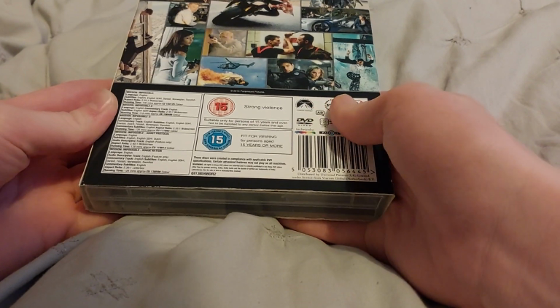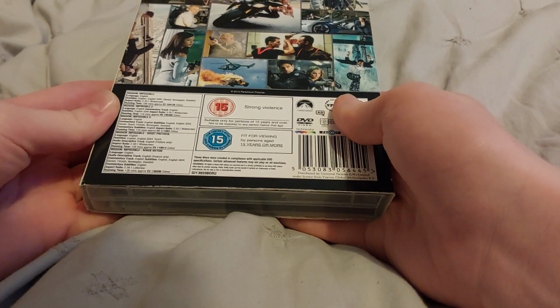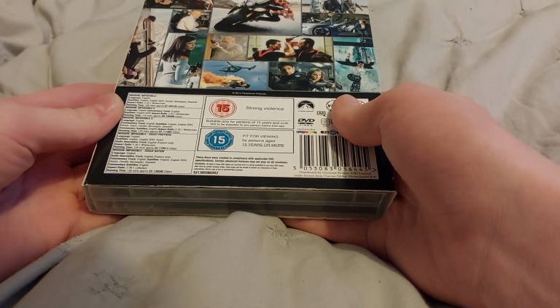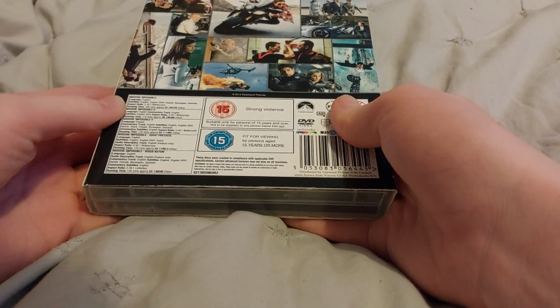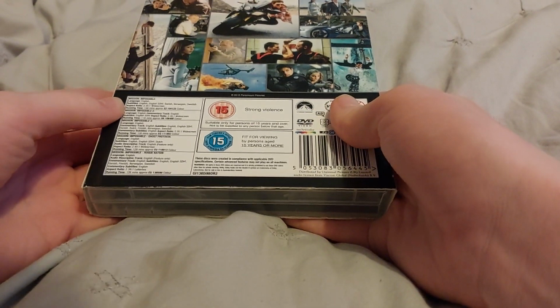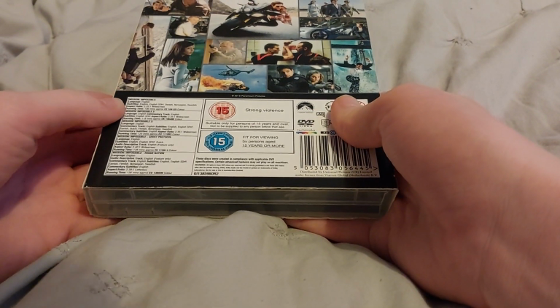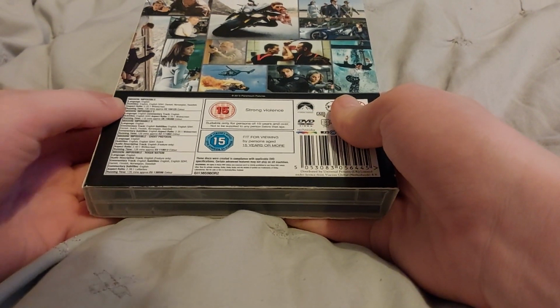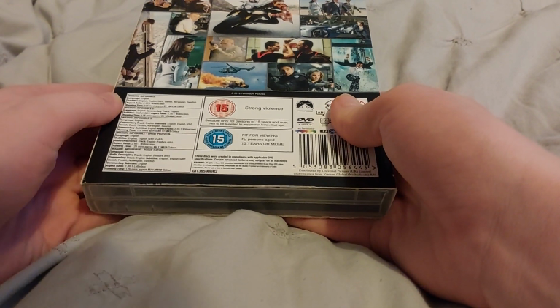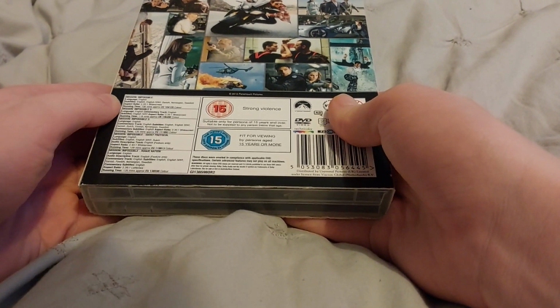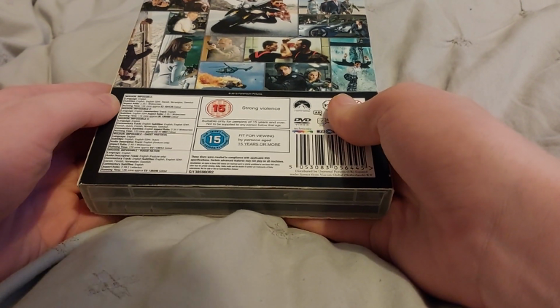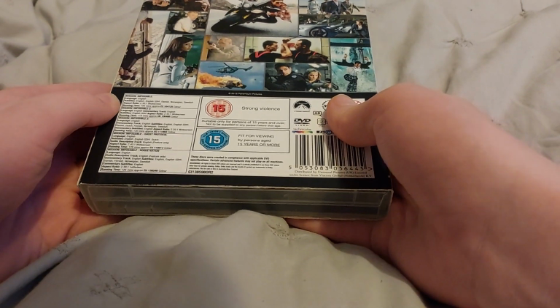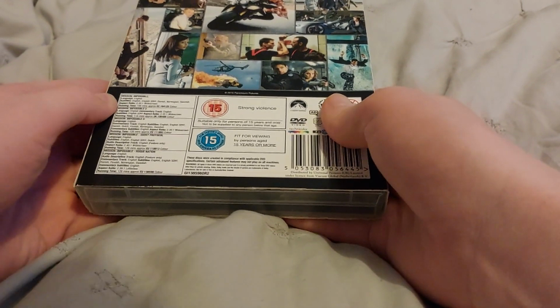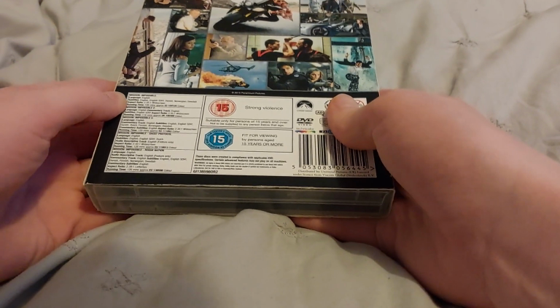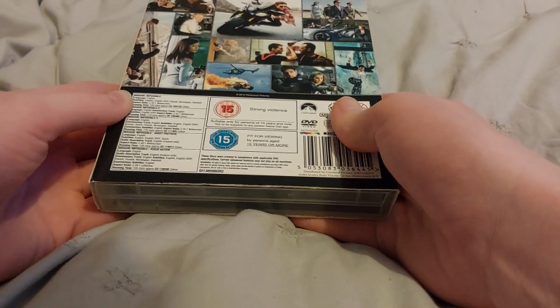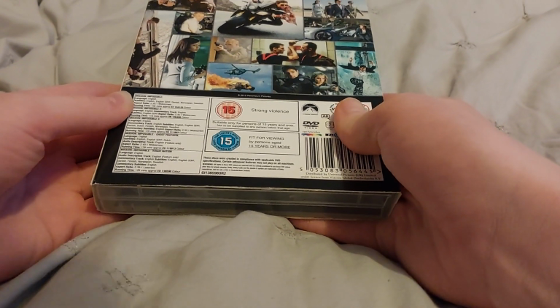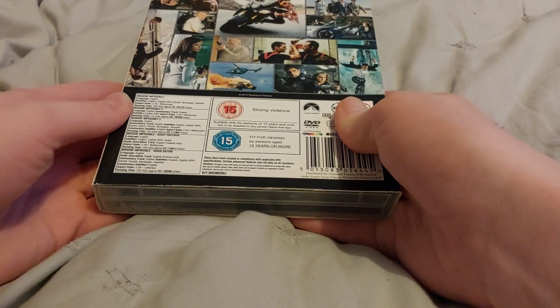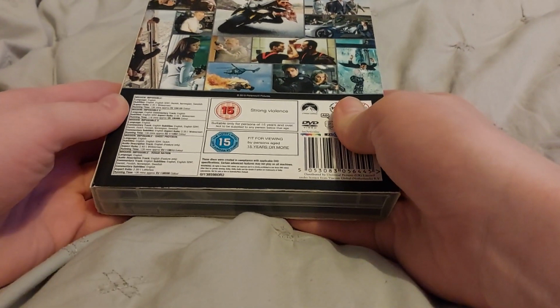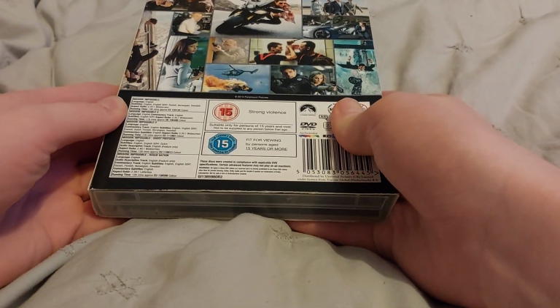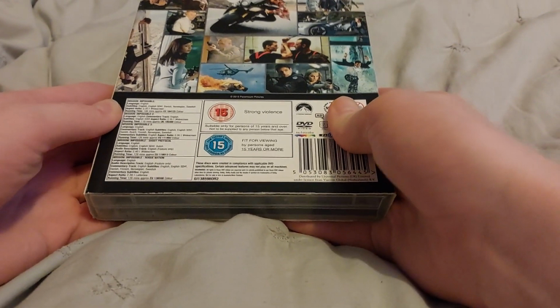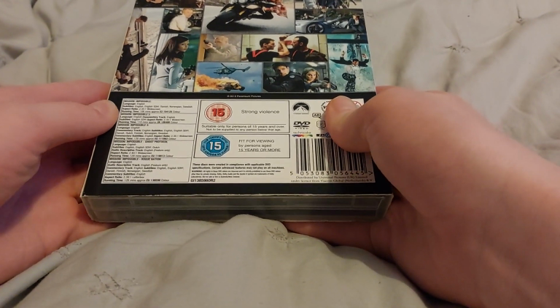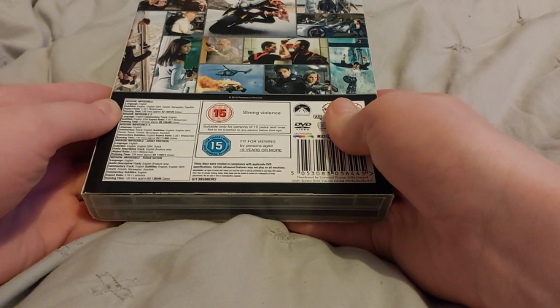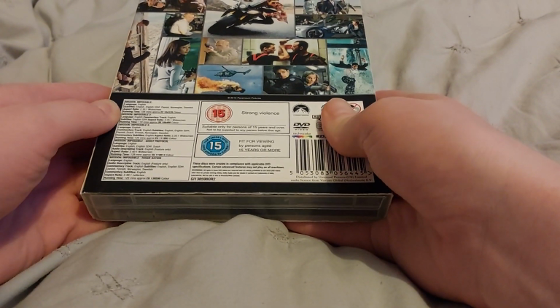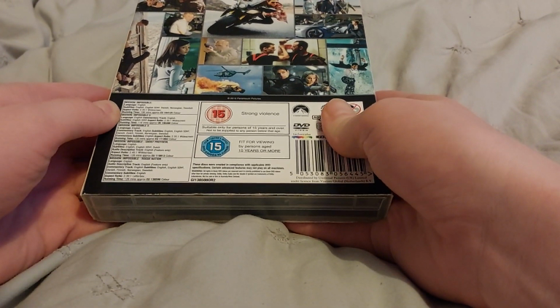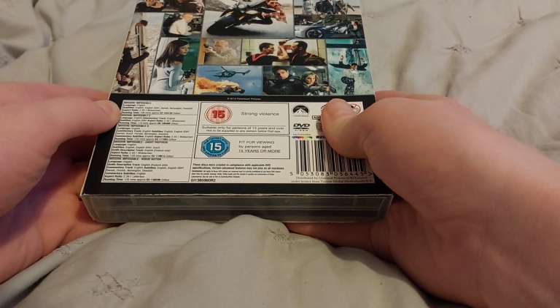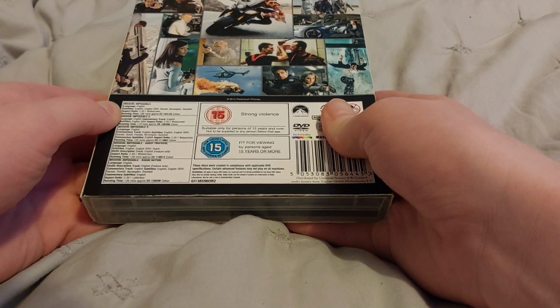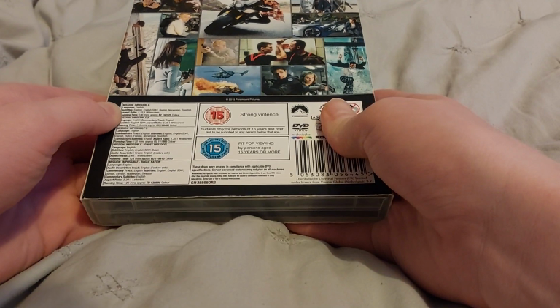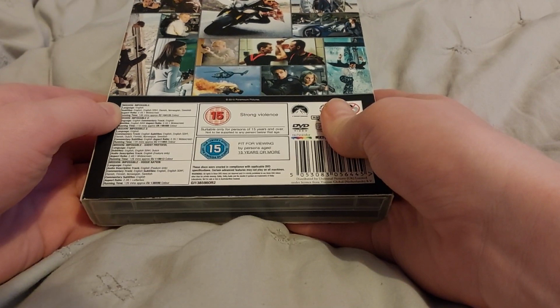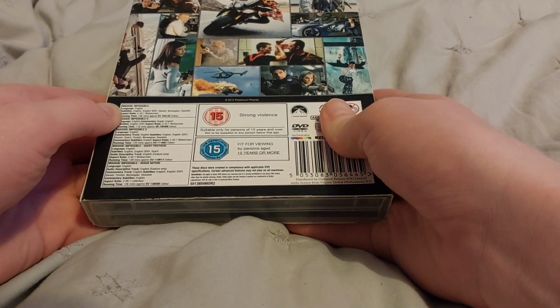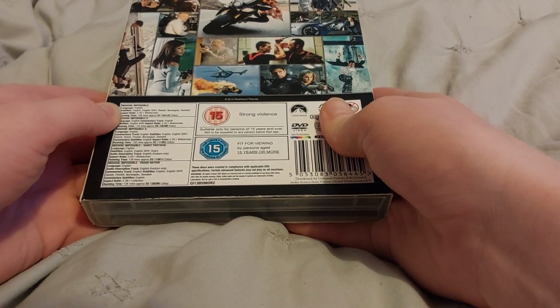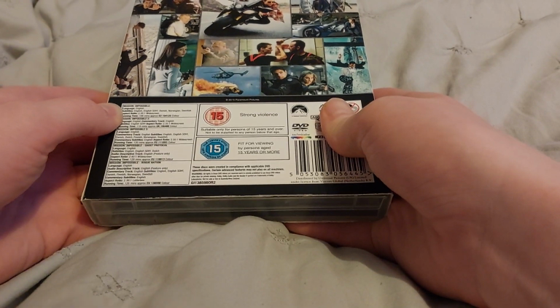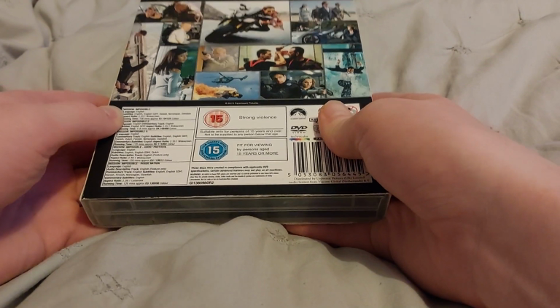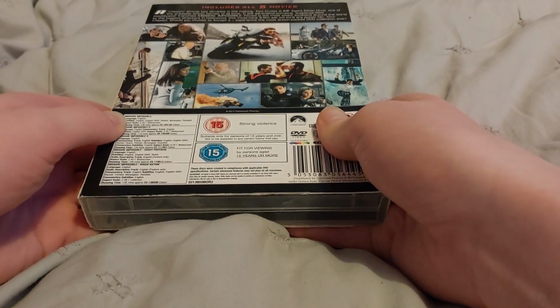It's a 15 rating — strong violence, suitable only for persons of 15 years and over, not to be supplied to any person below that age.